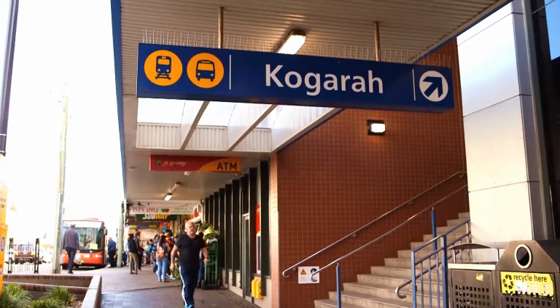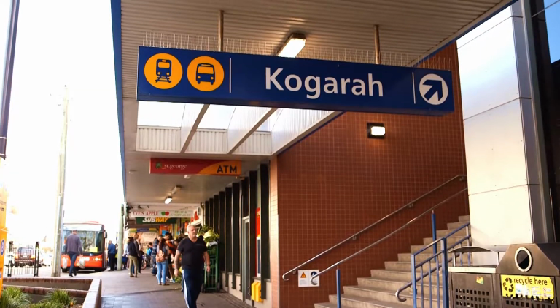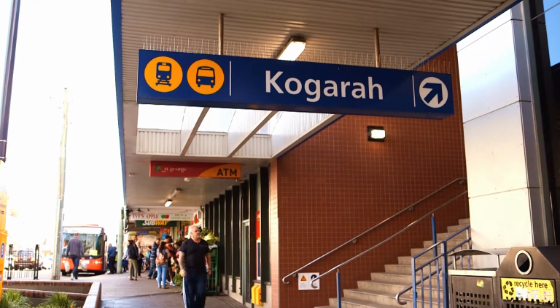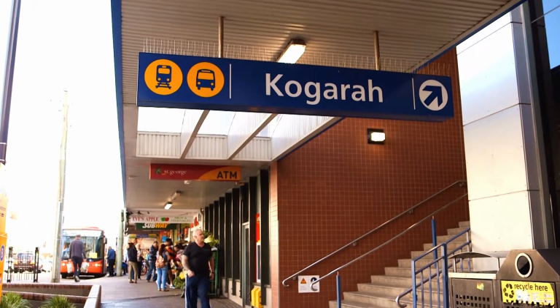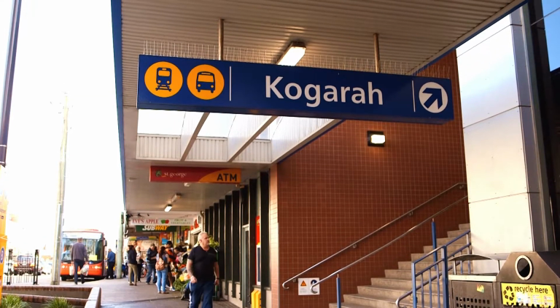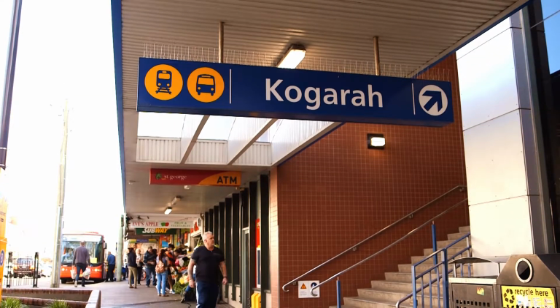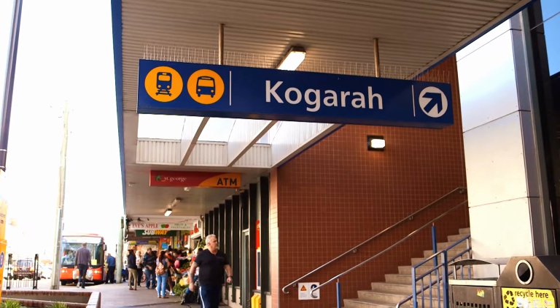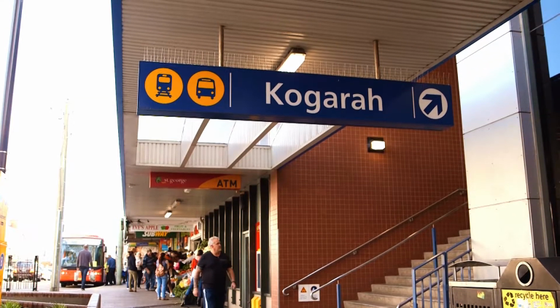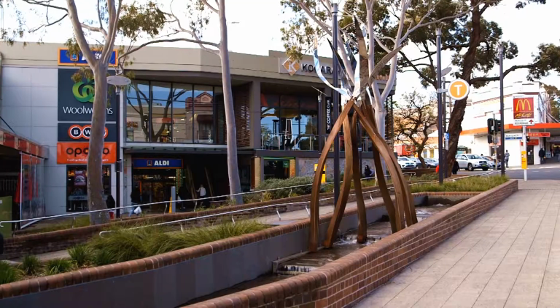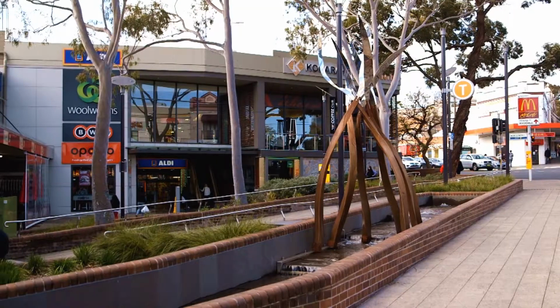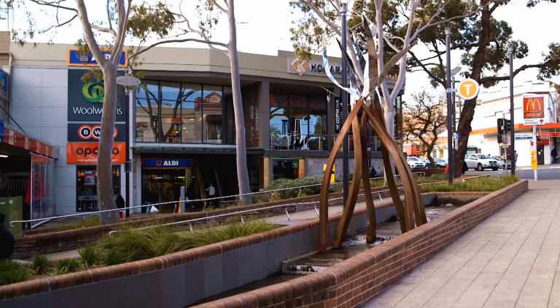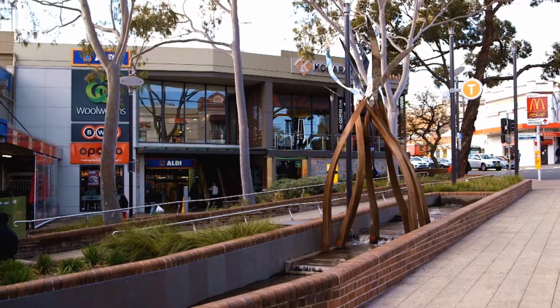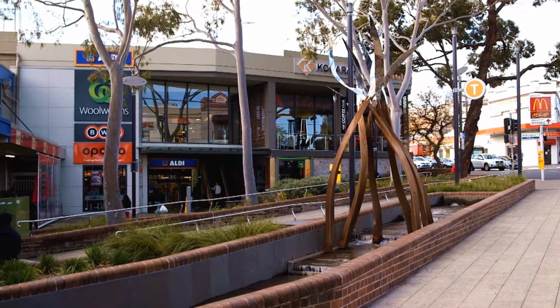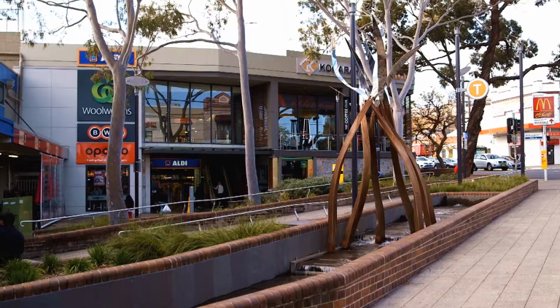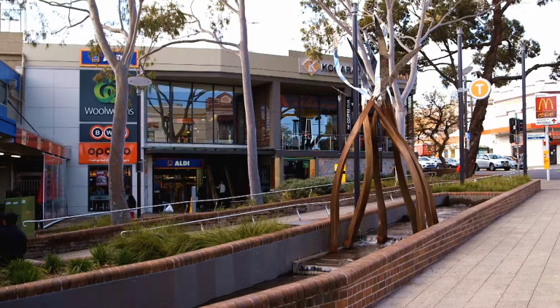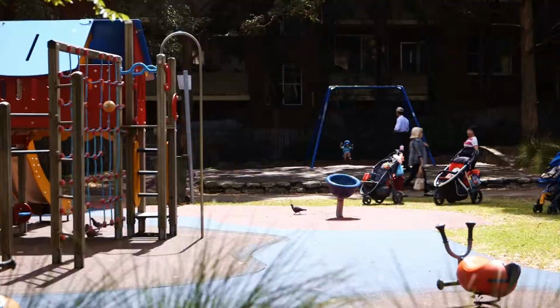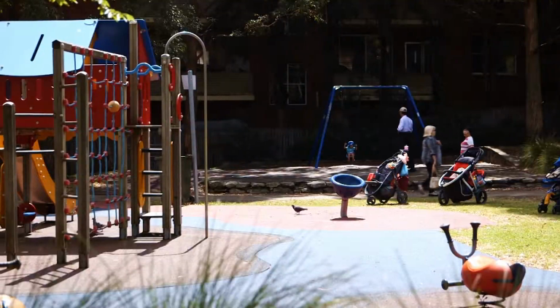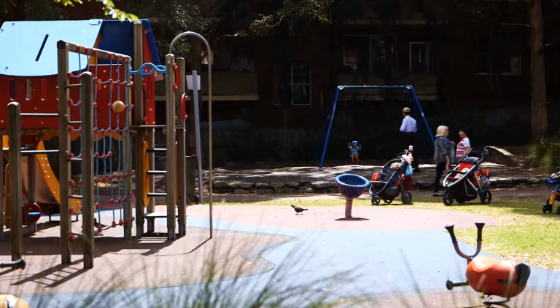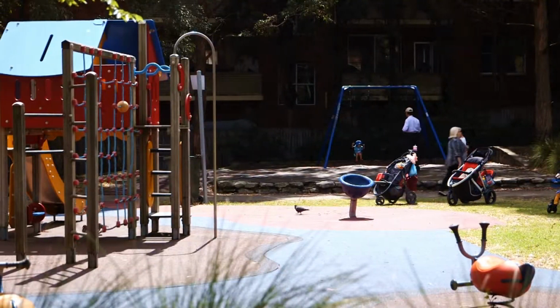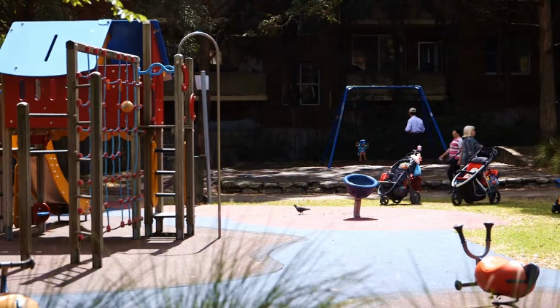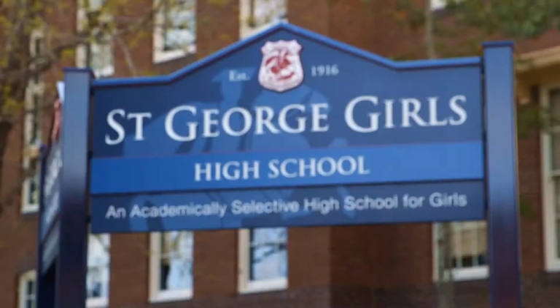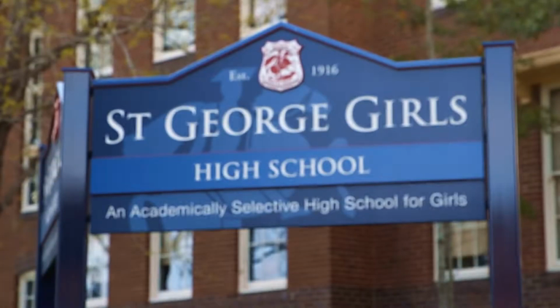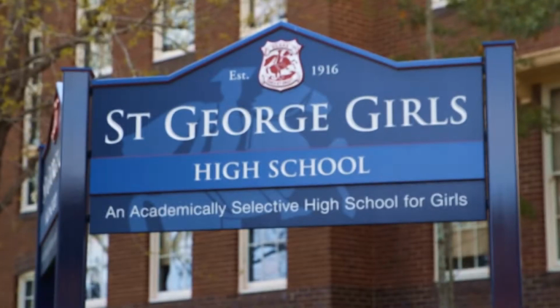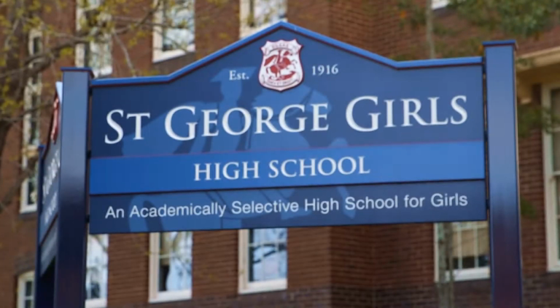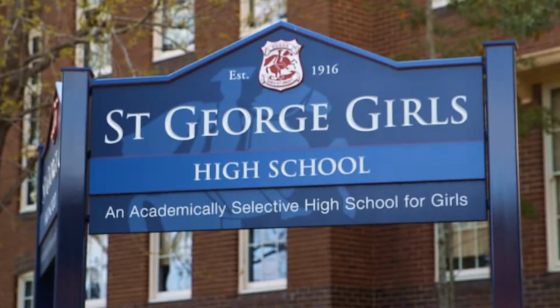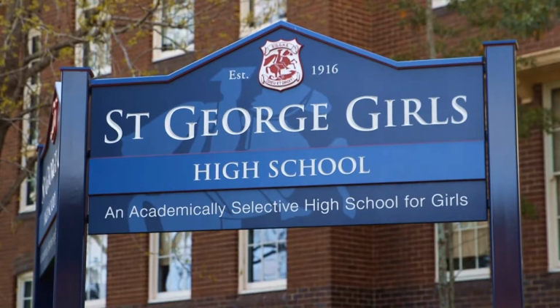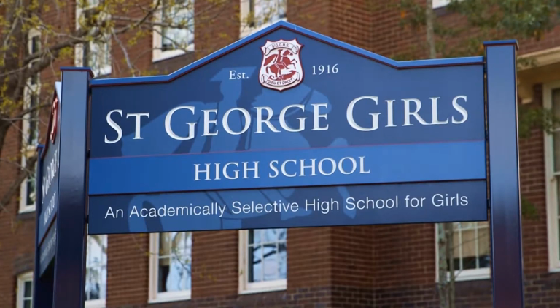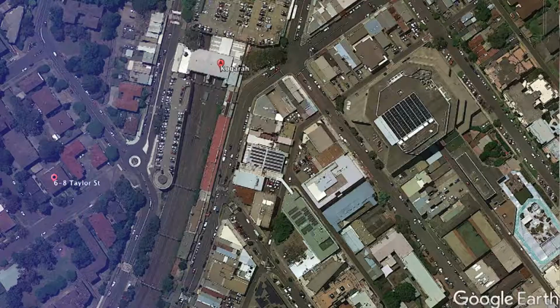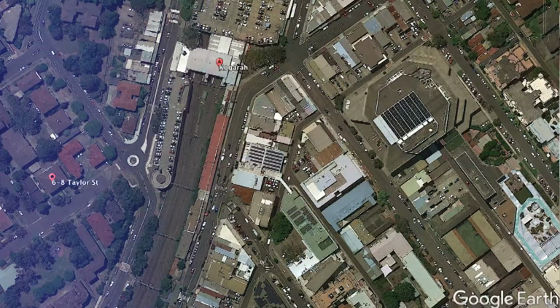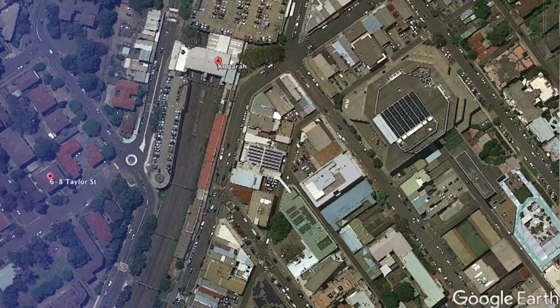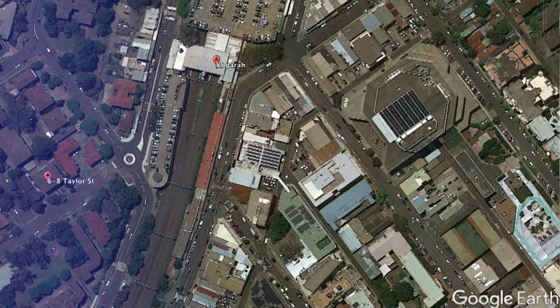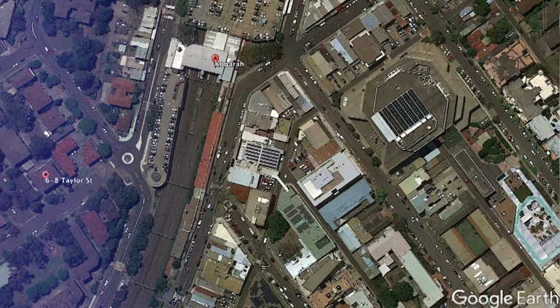Train station, shops, Coggera town centre, parks, and schools are literally just at your doorstep.